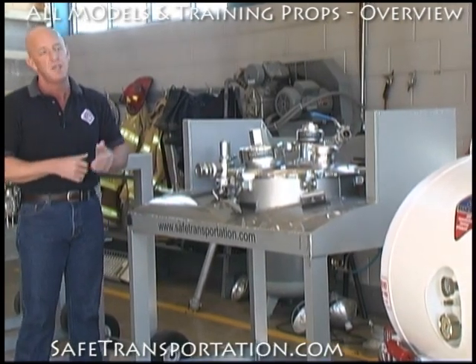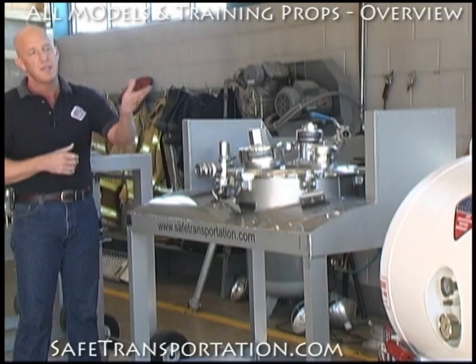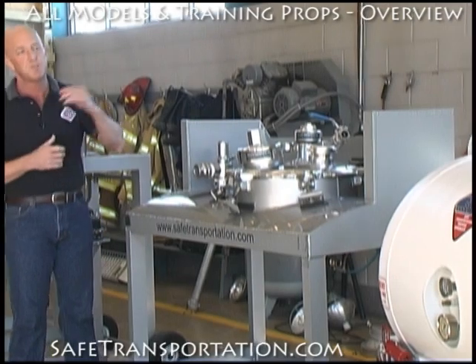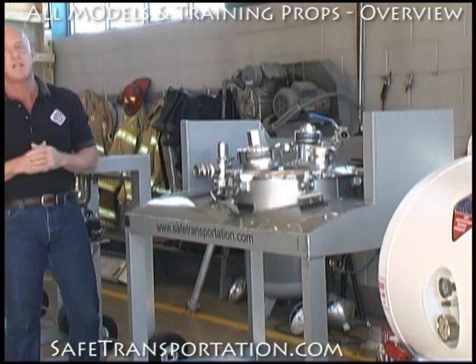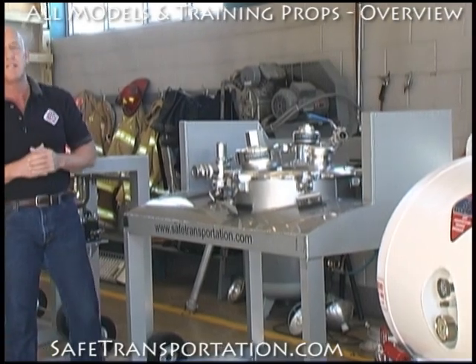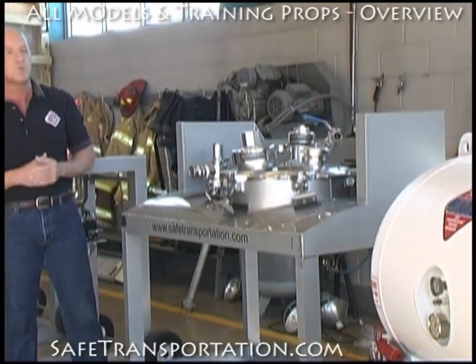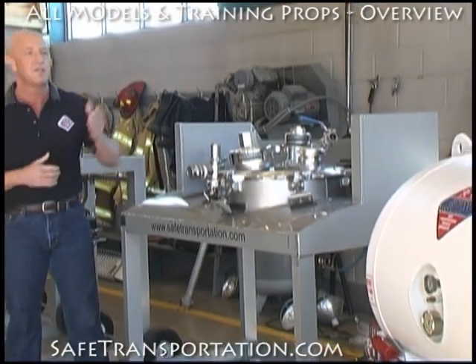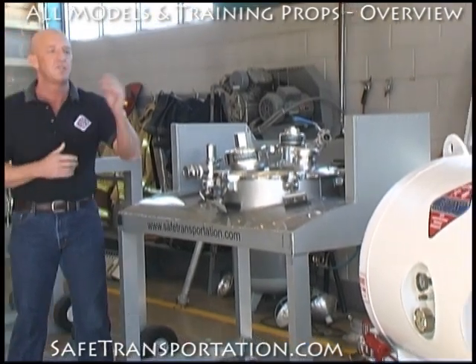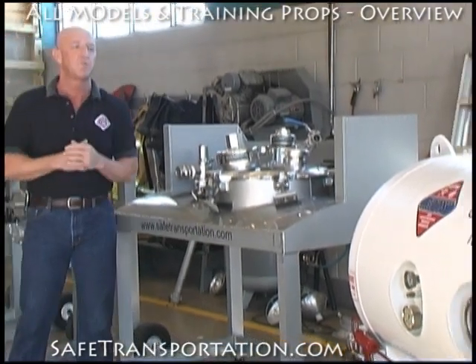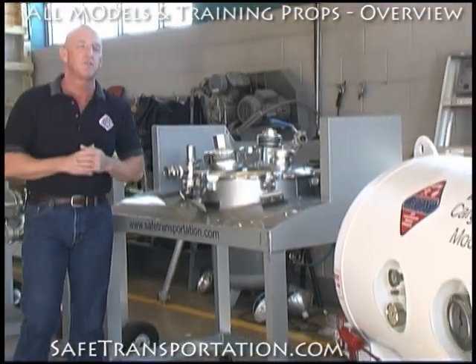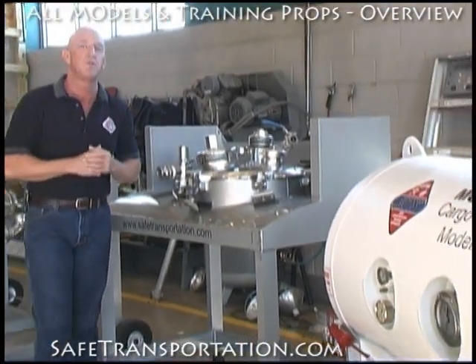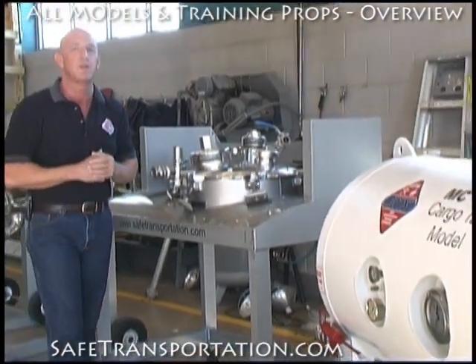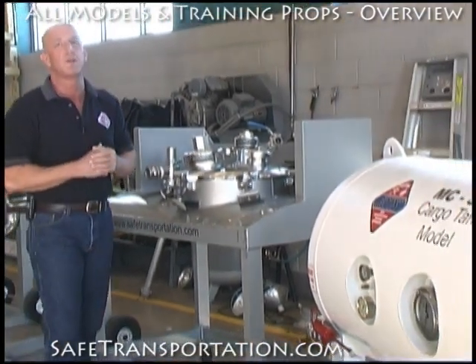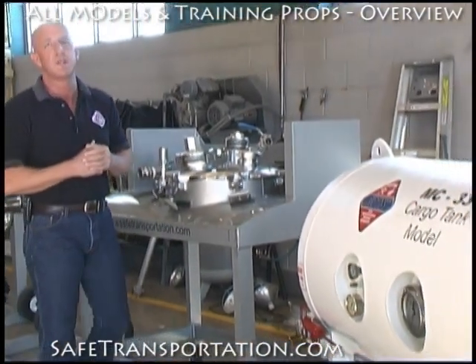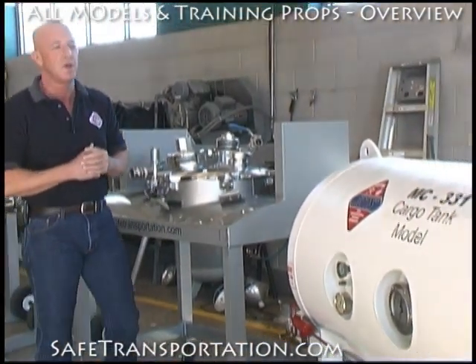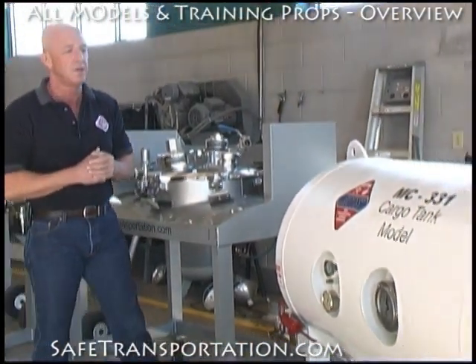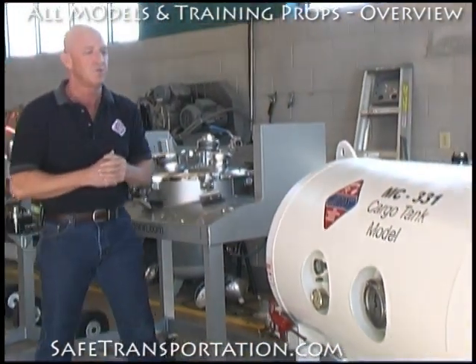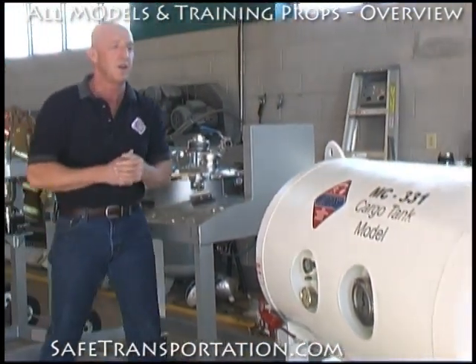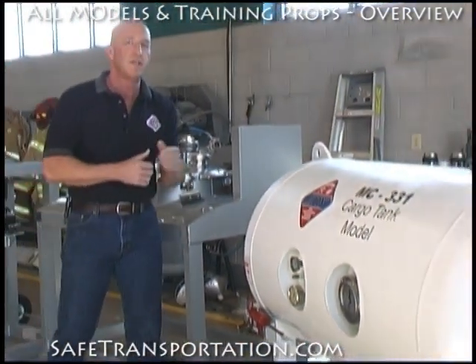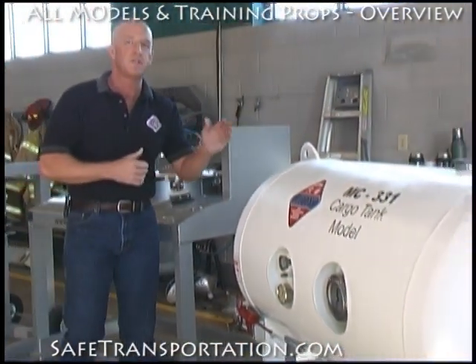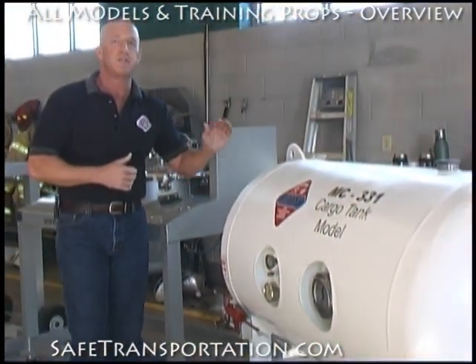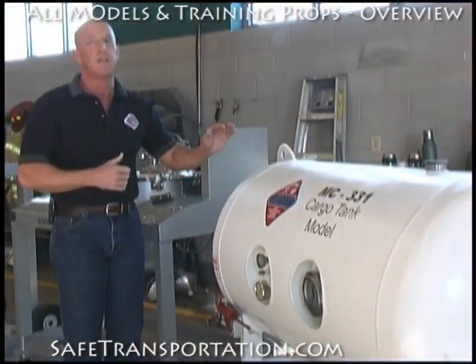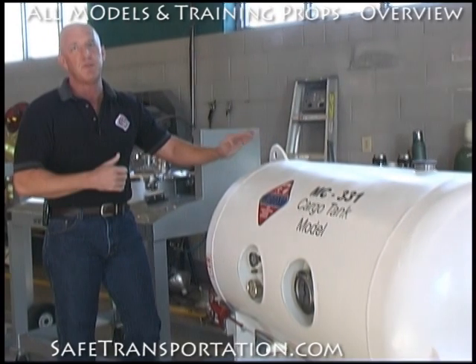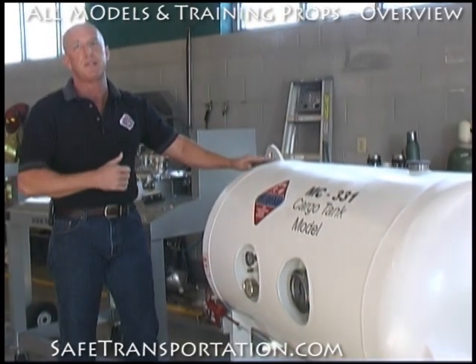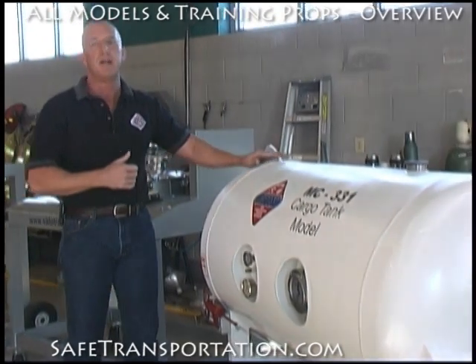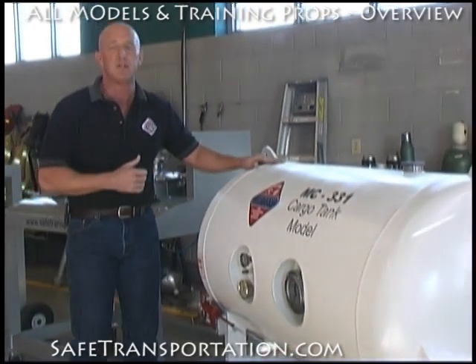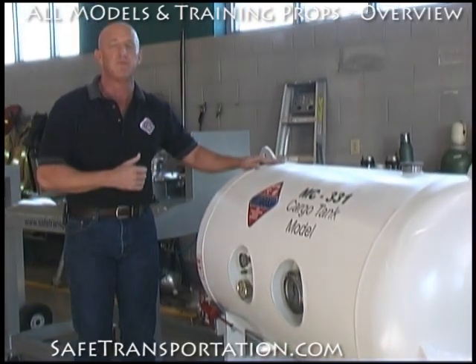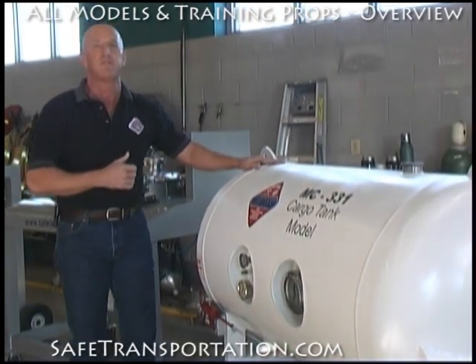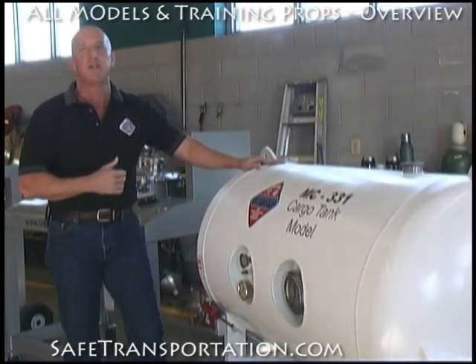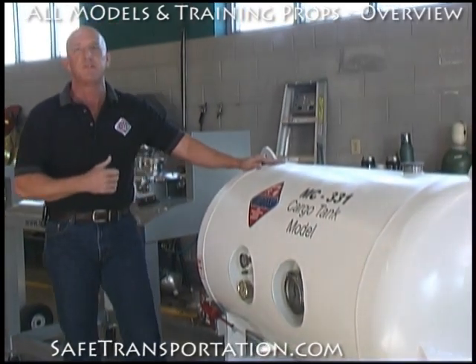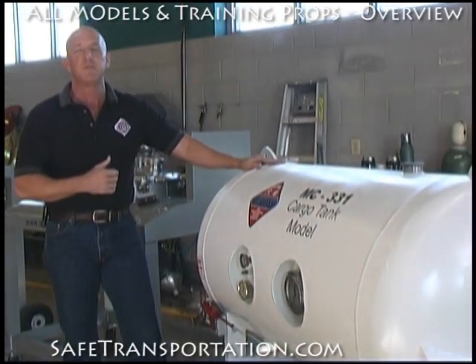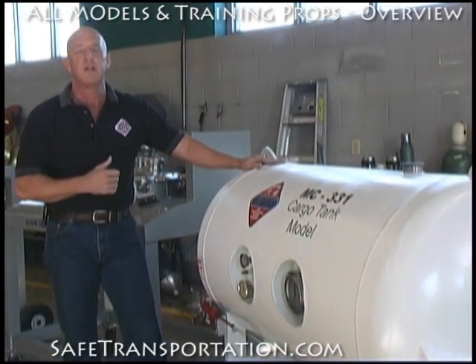Last but not least, we have an MC-331 cargo tank model here as well. This is considered the heavyweight, the high-pressure vessel out there that you'll find.